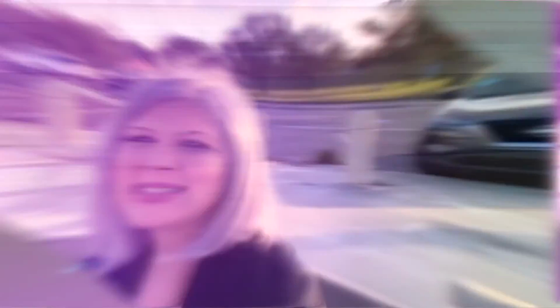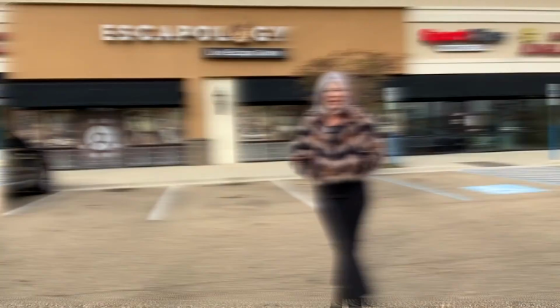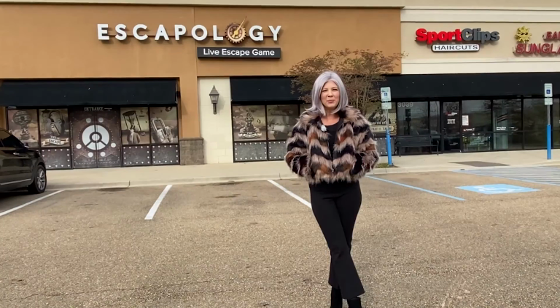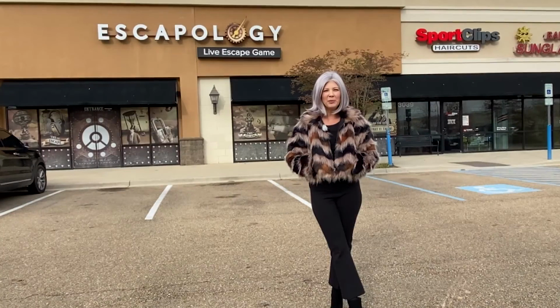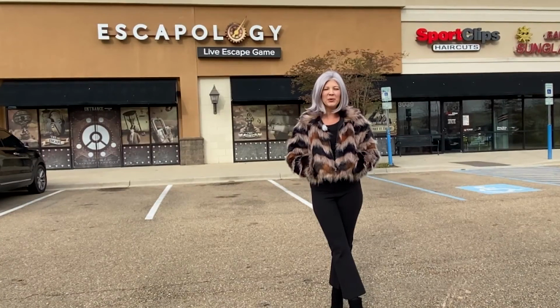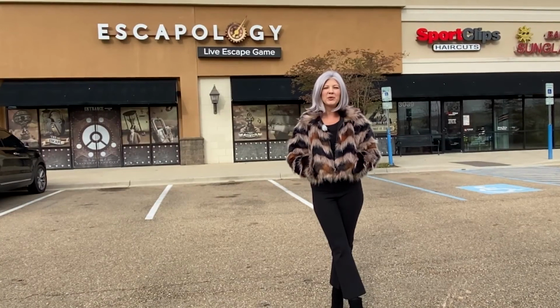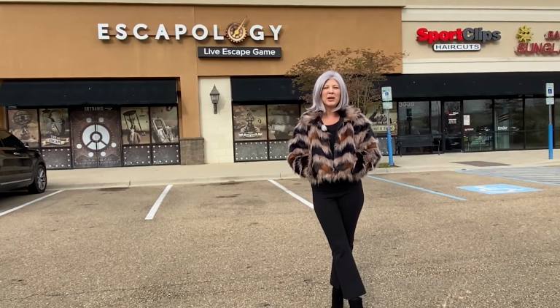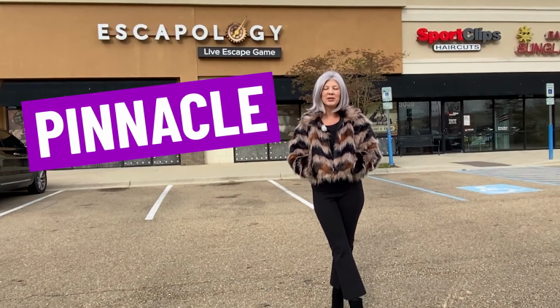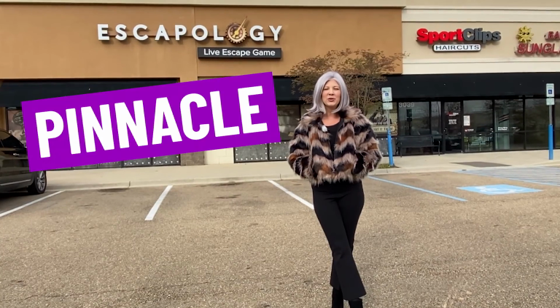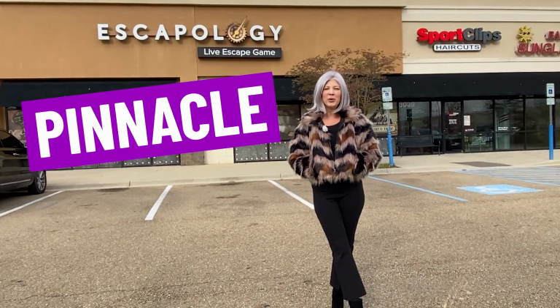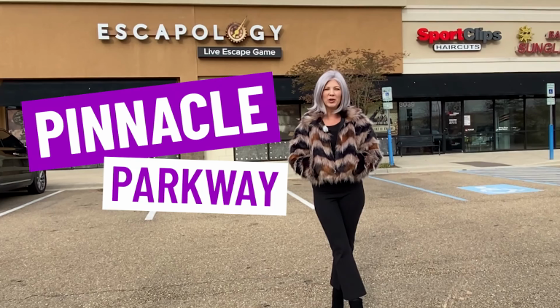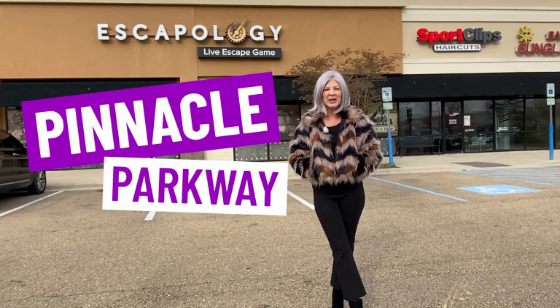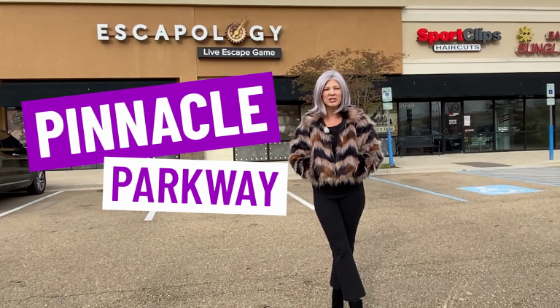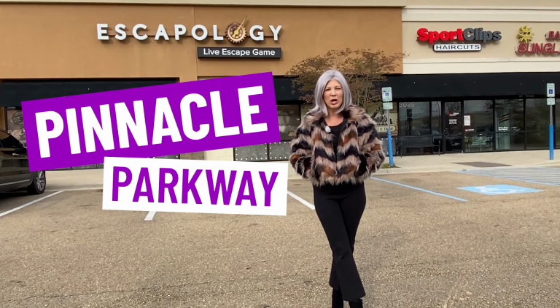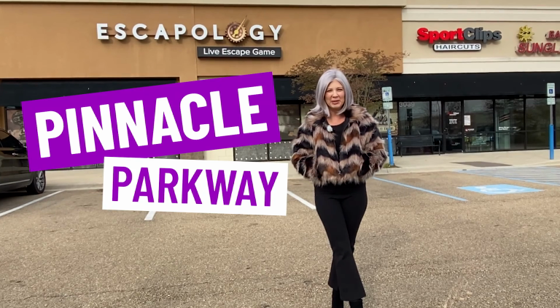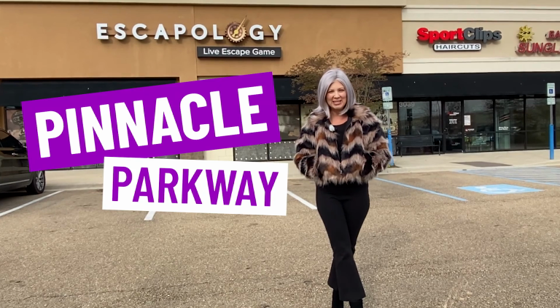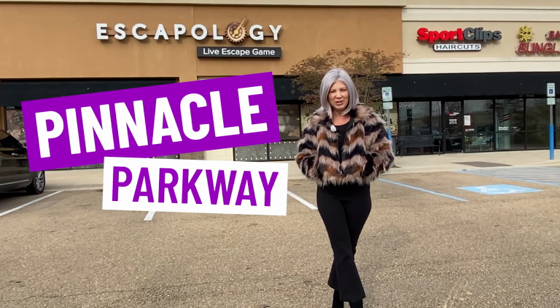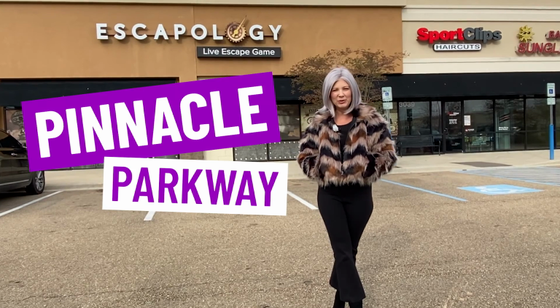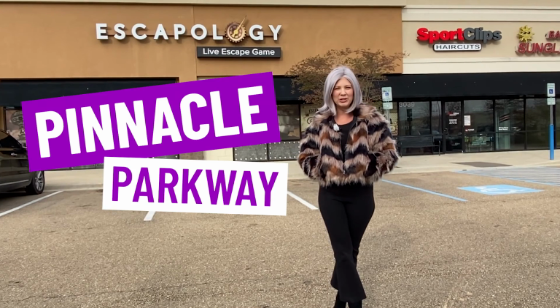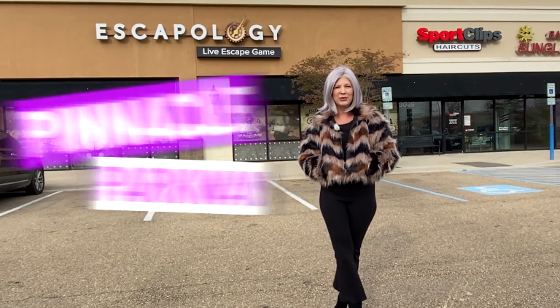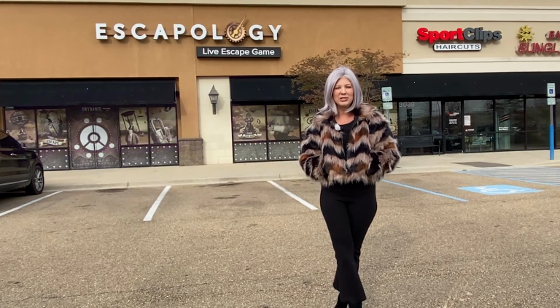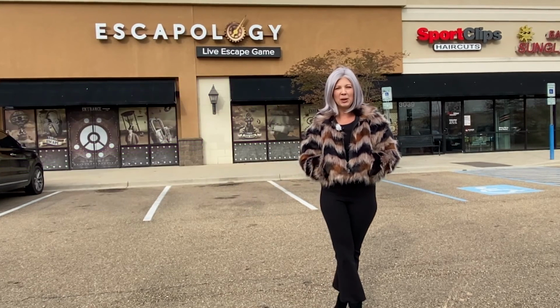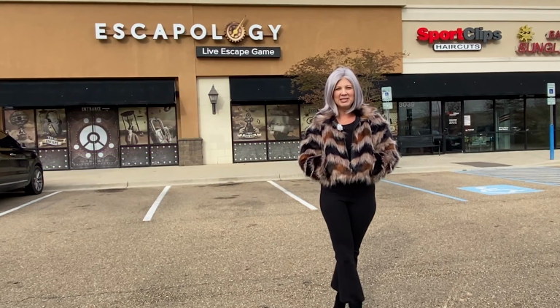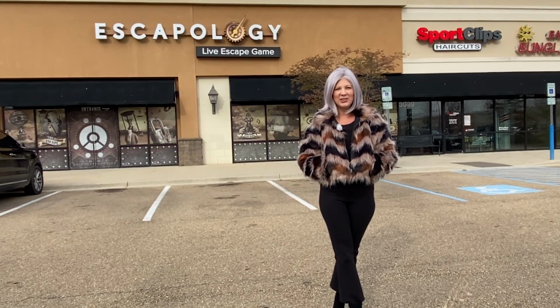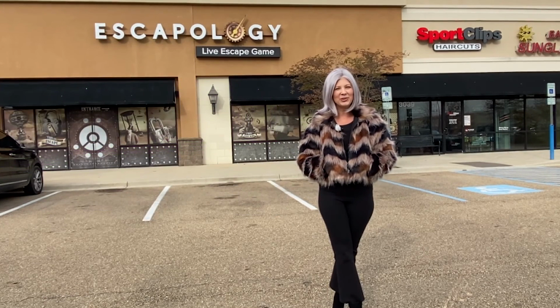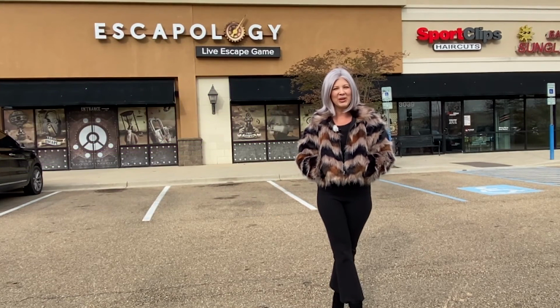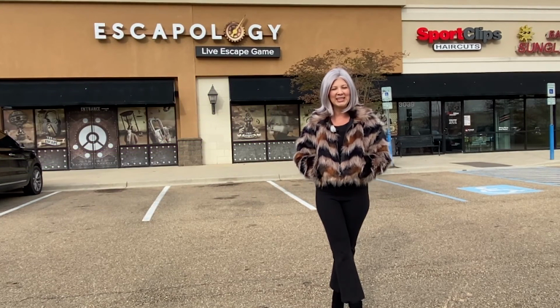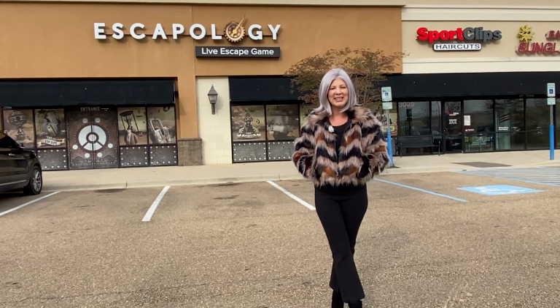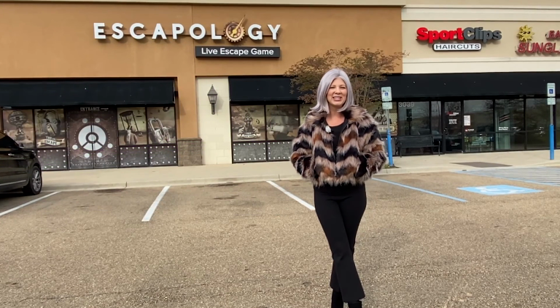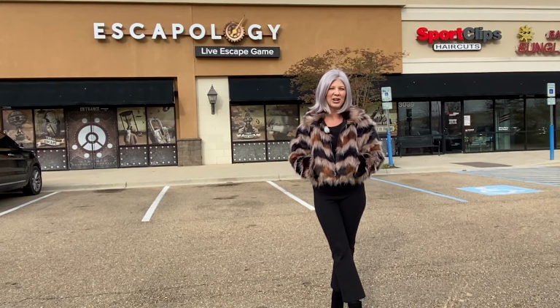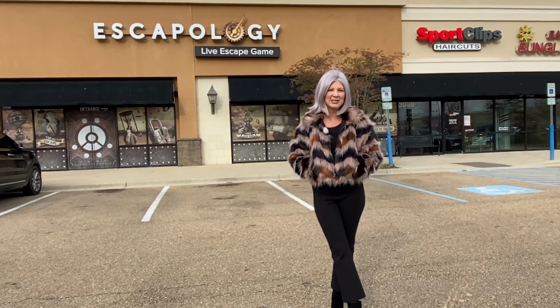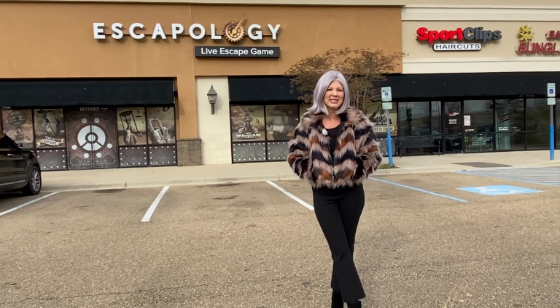At the moment, we're at the Pinnacle Parkway Shopping Center, which is a great shopping center located in Covington.